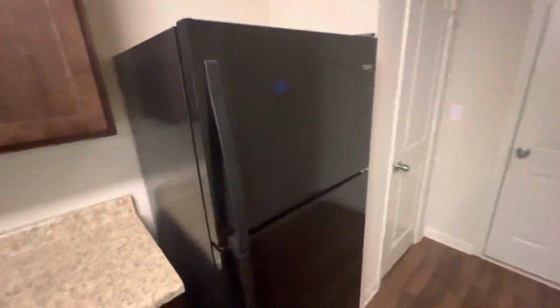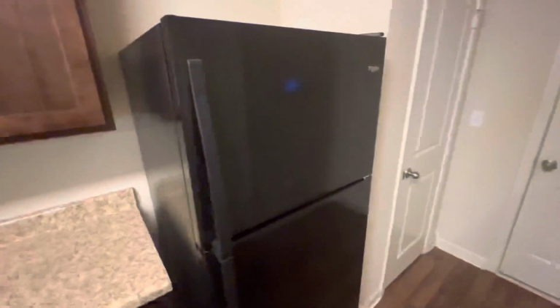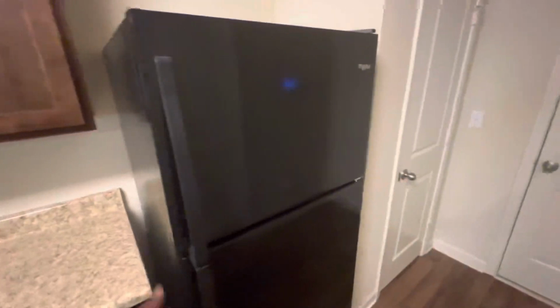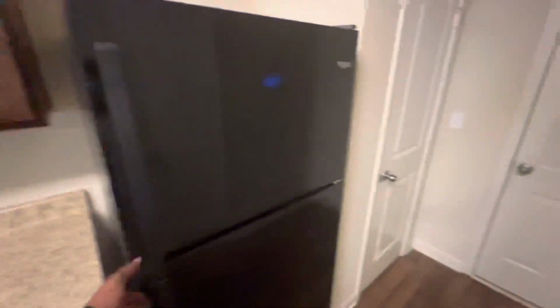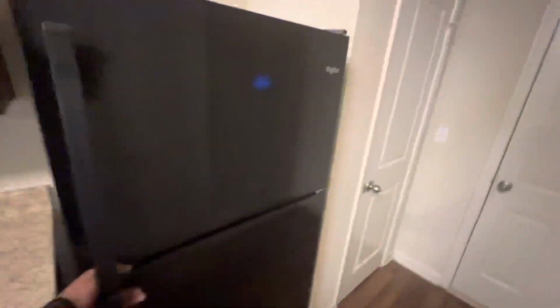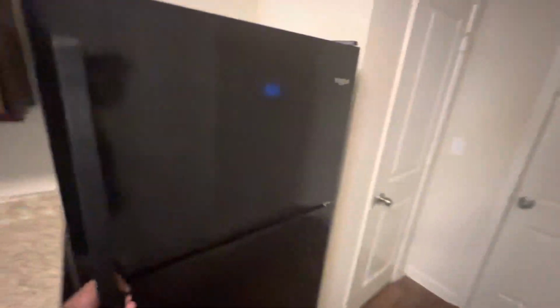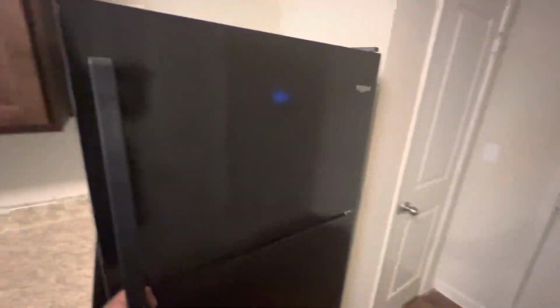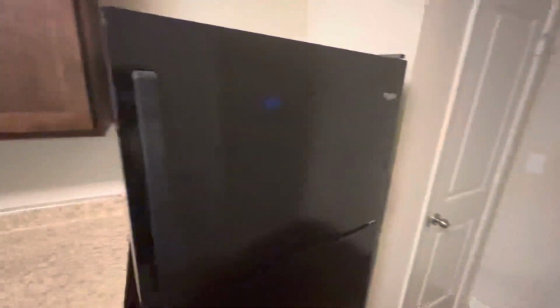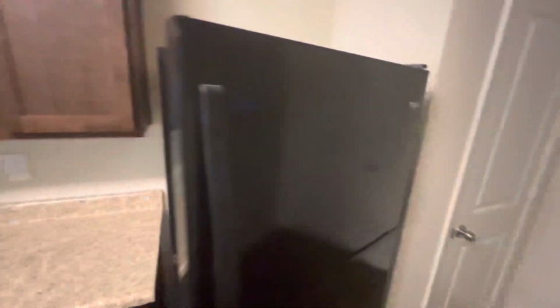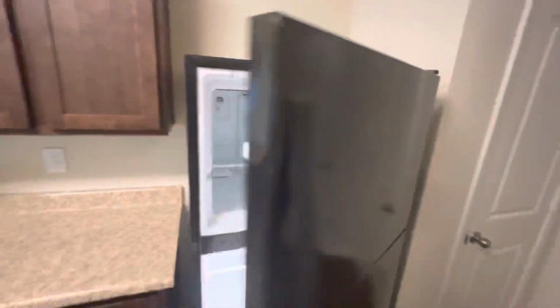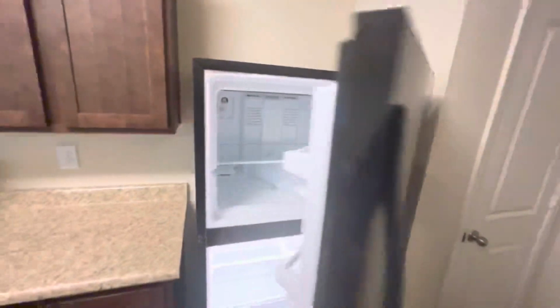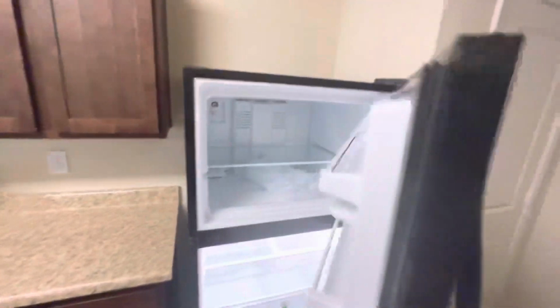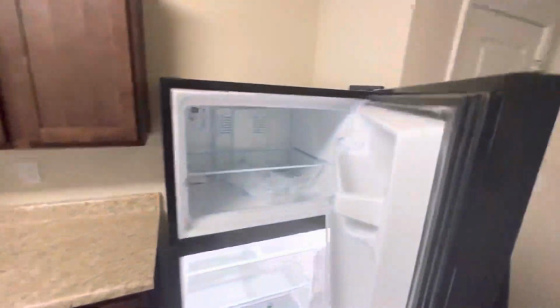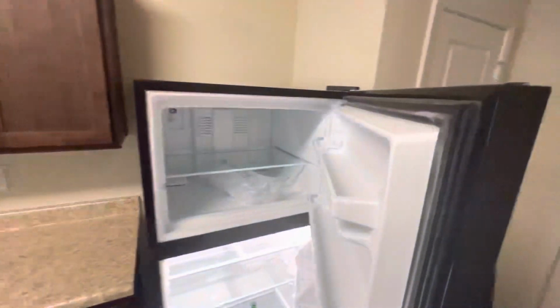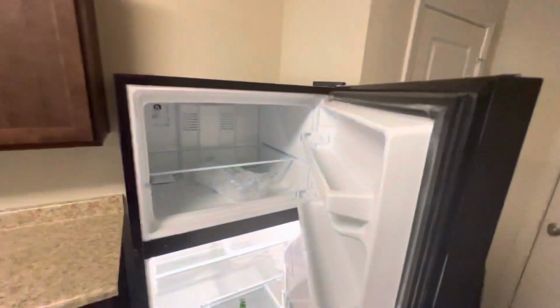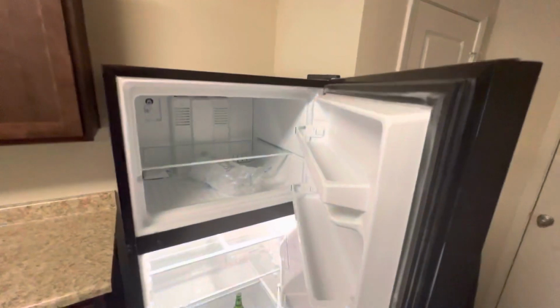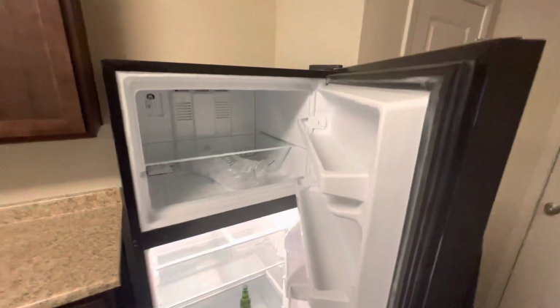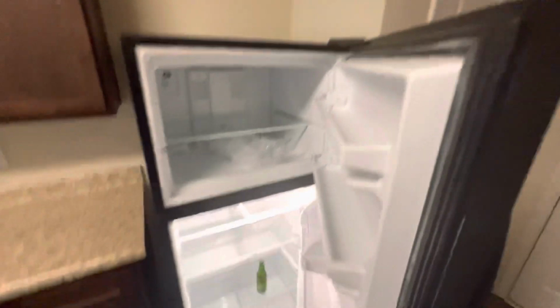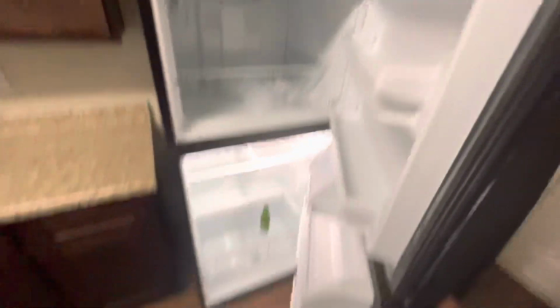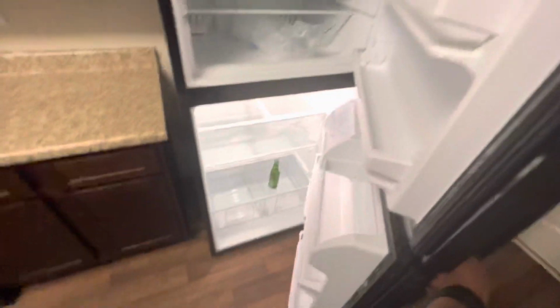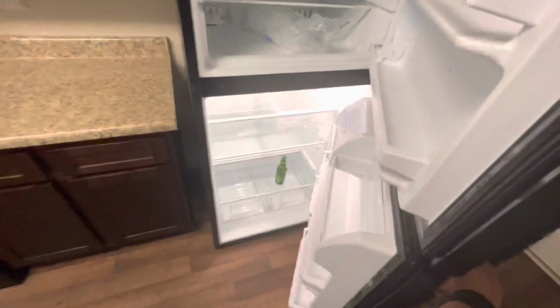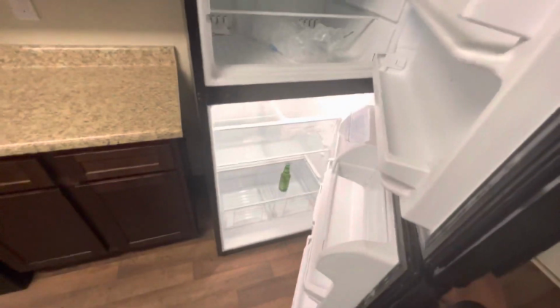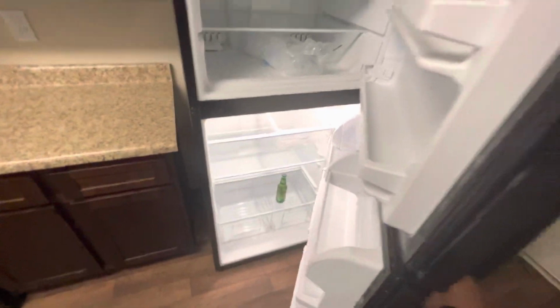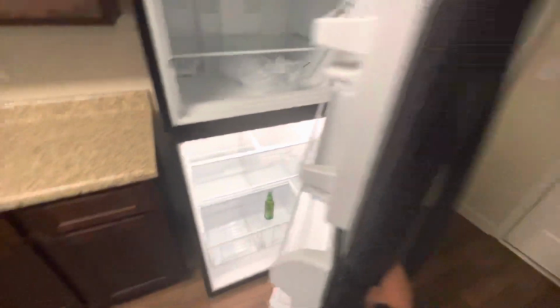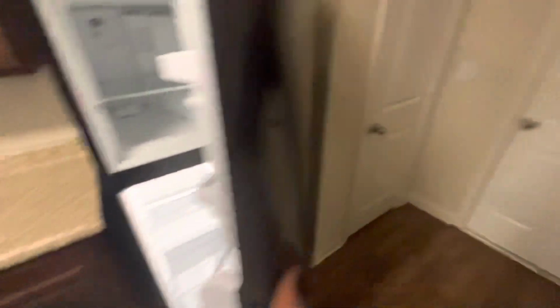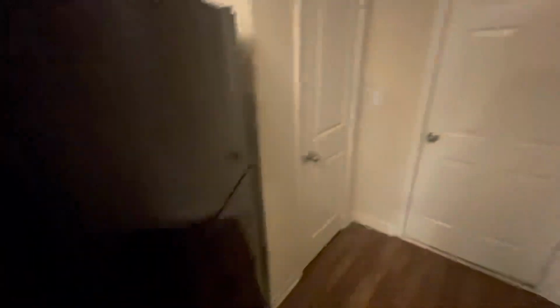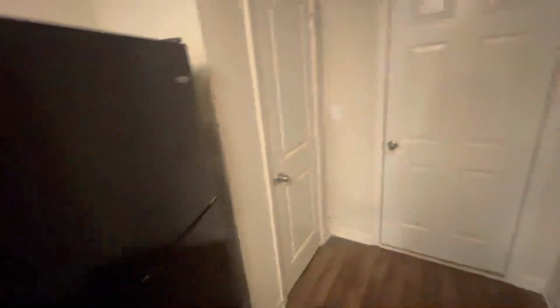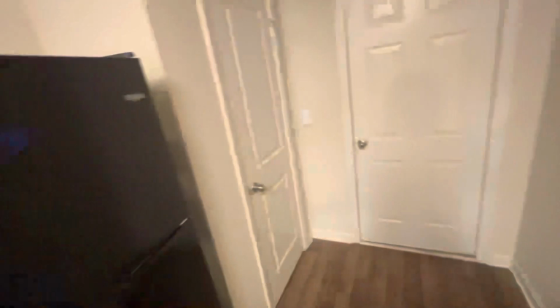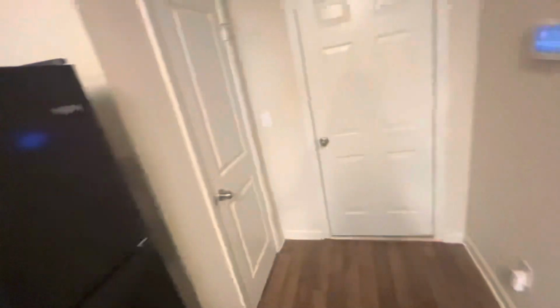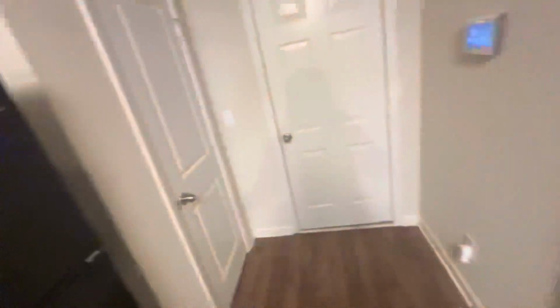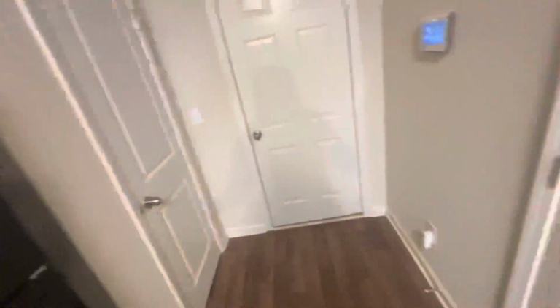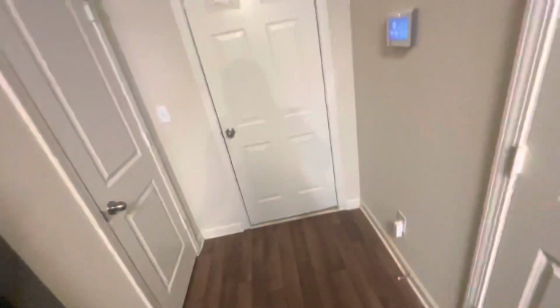Refrigerator — standard. I'm gonna have to get that beer out of there. I'm glad I opened that.